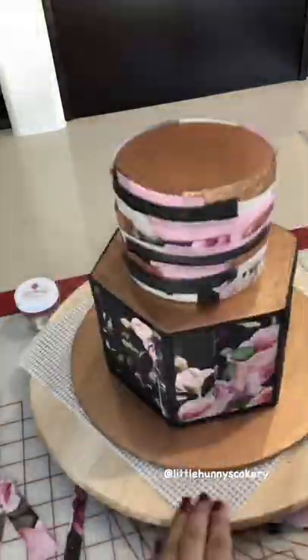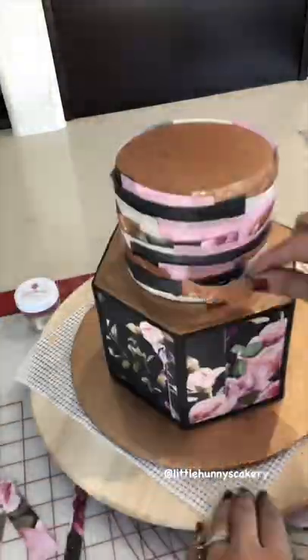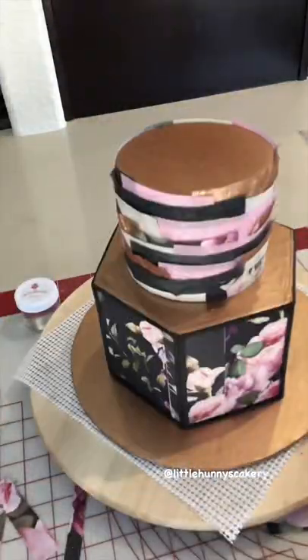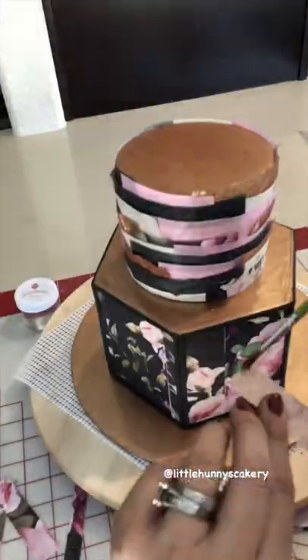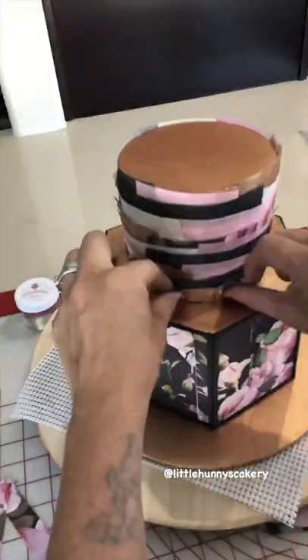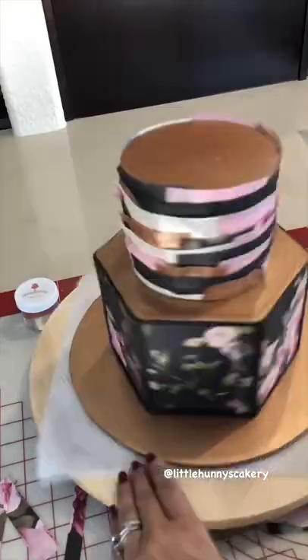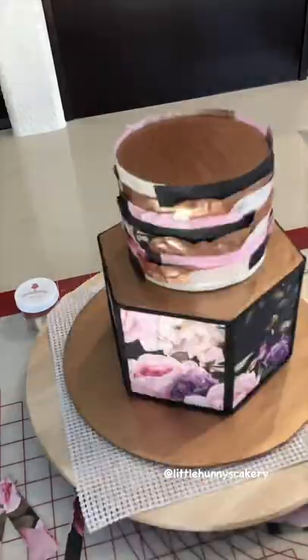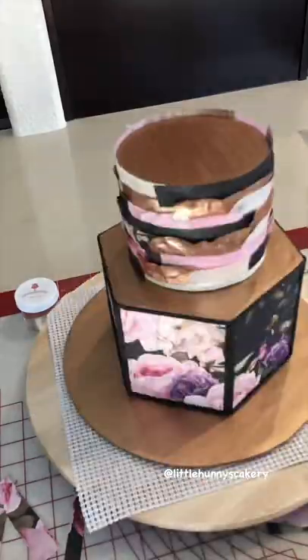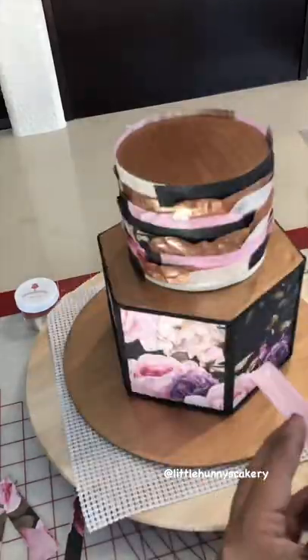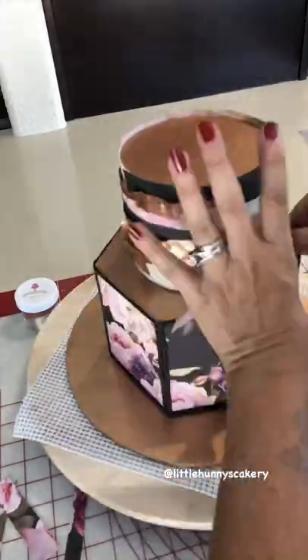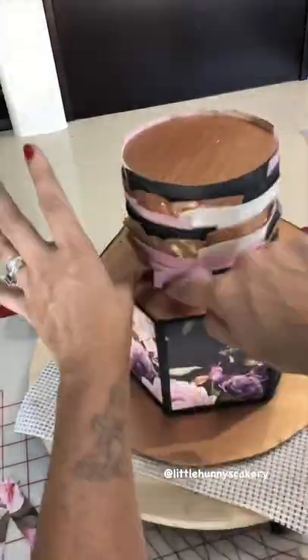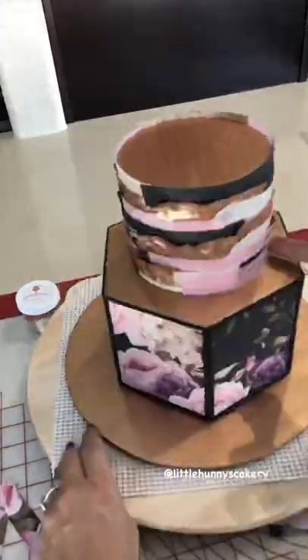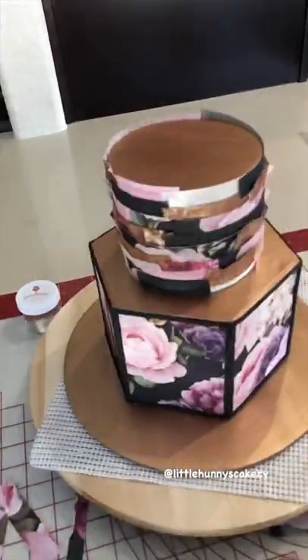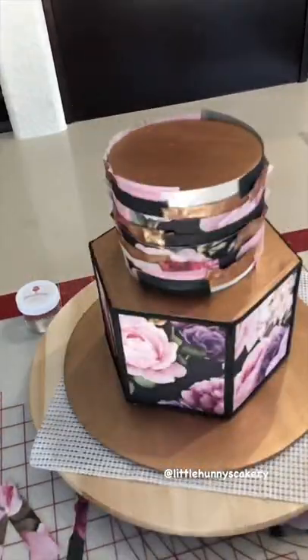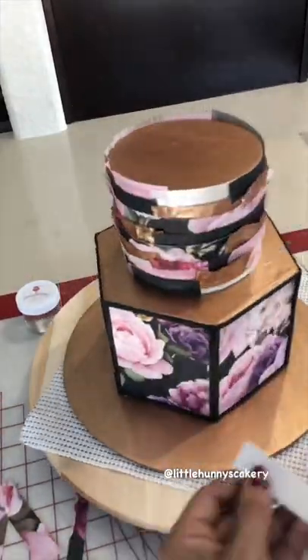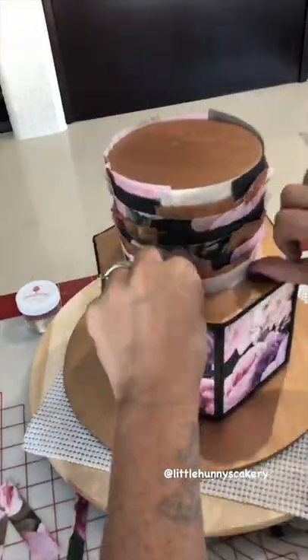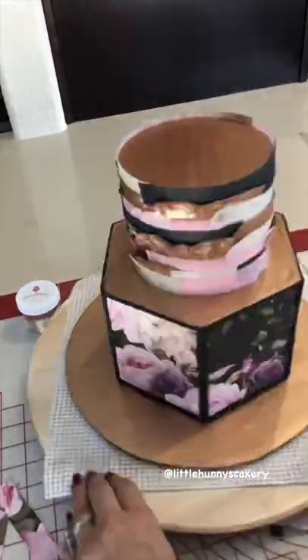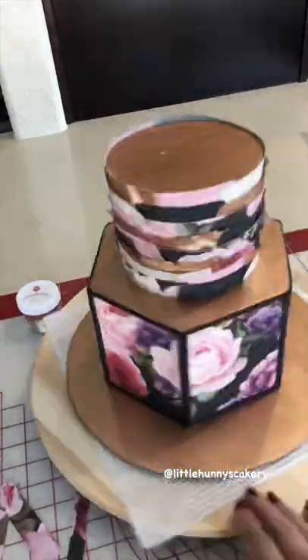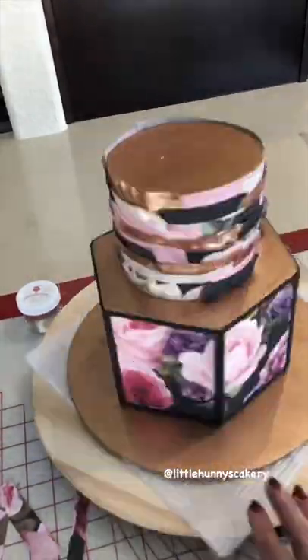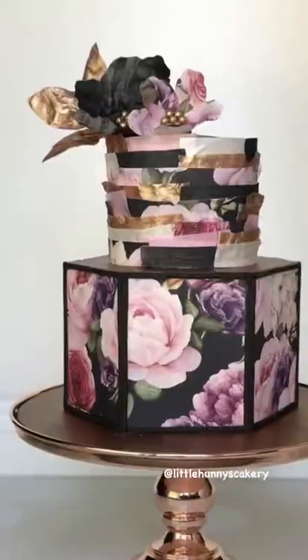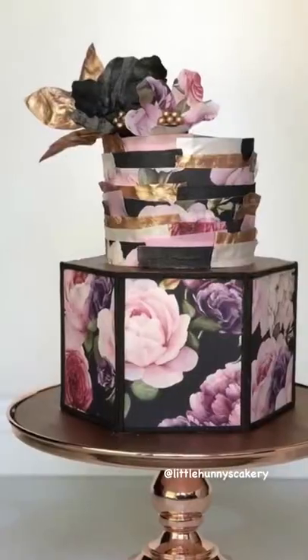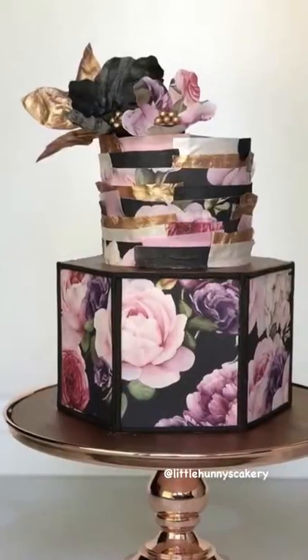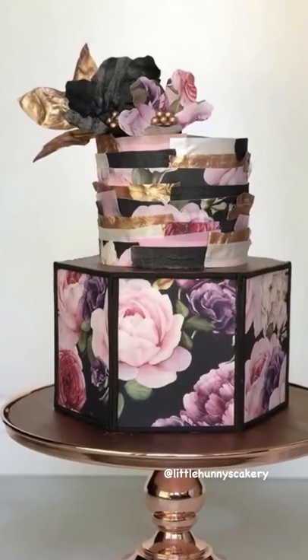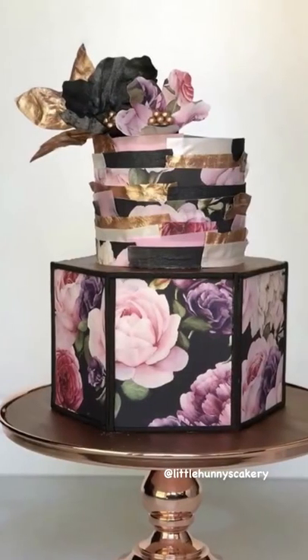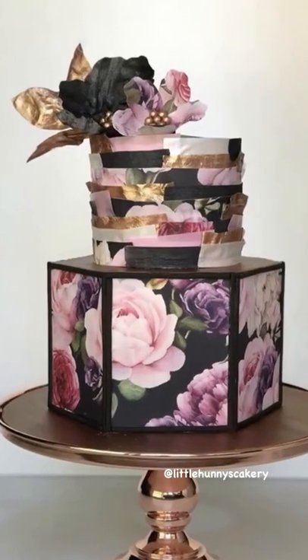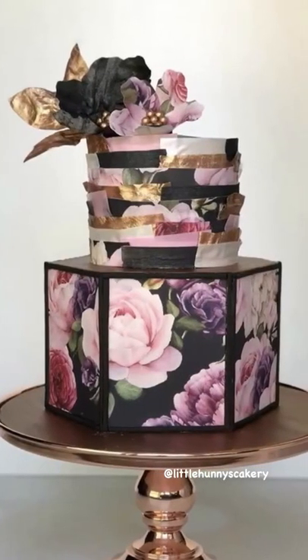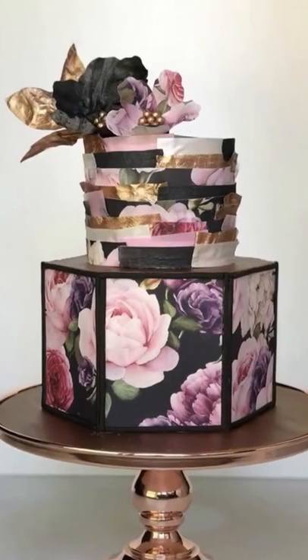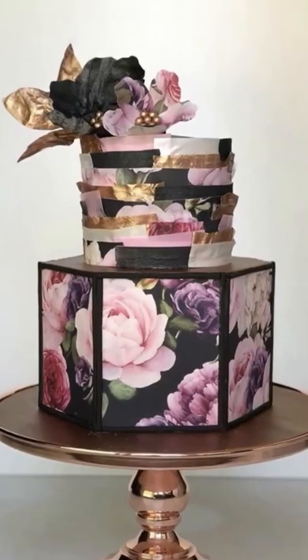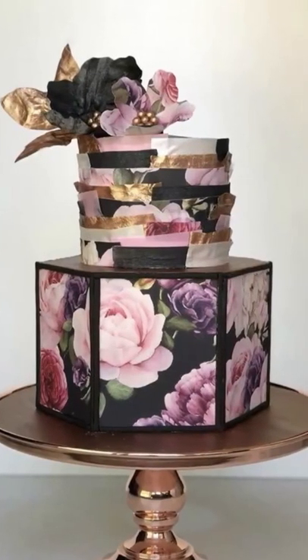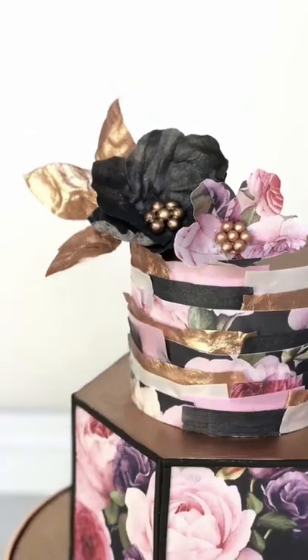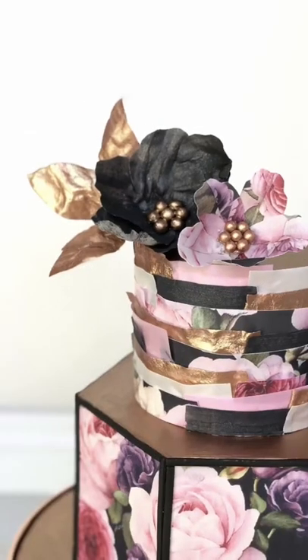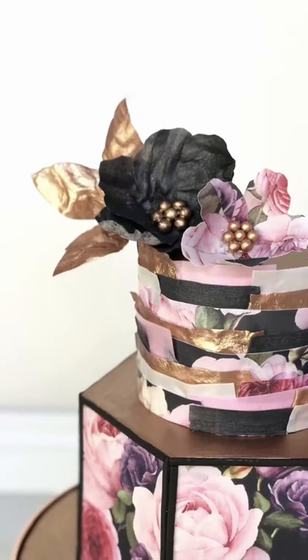And this is what the final cake looks like.